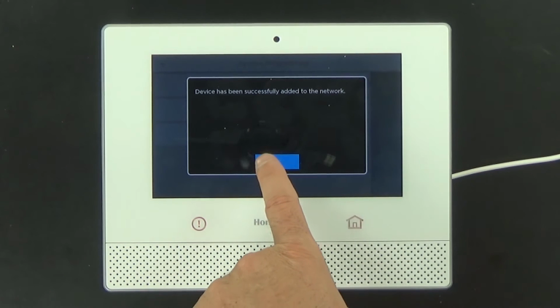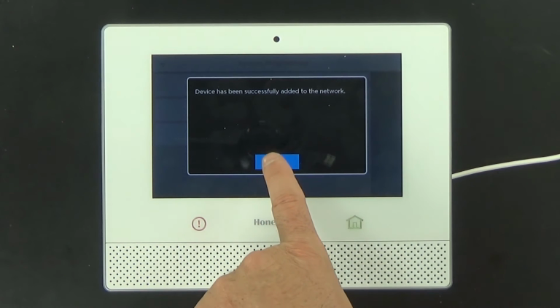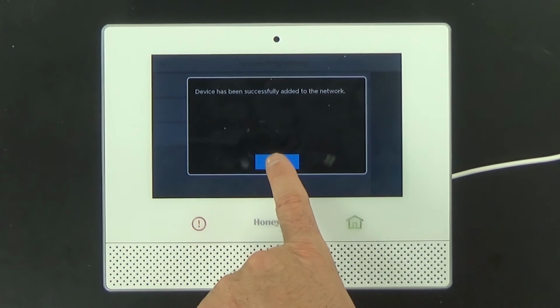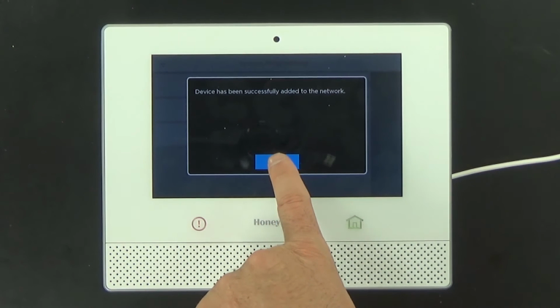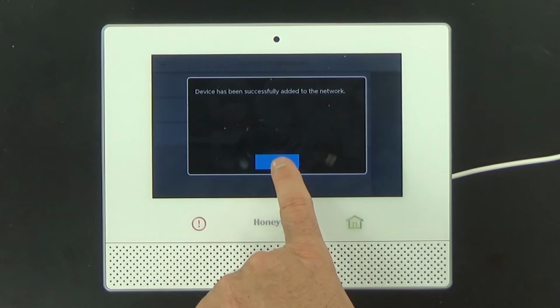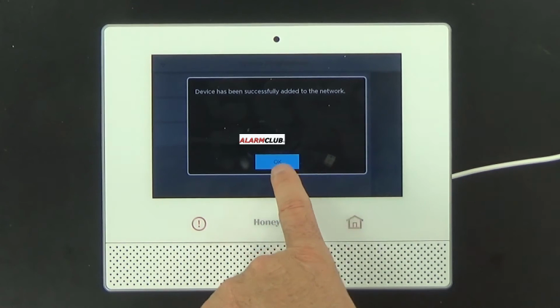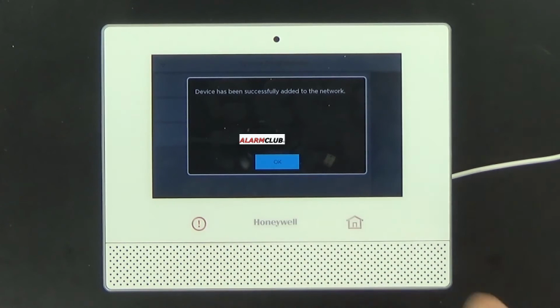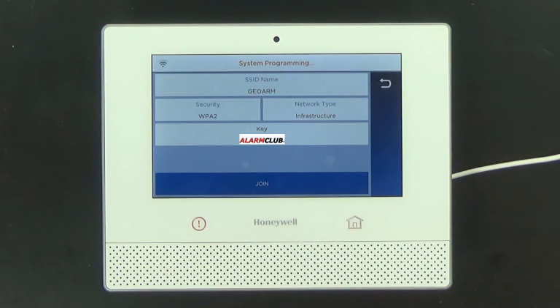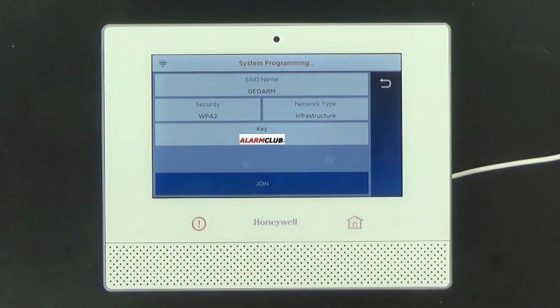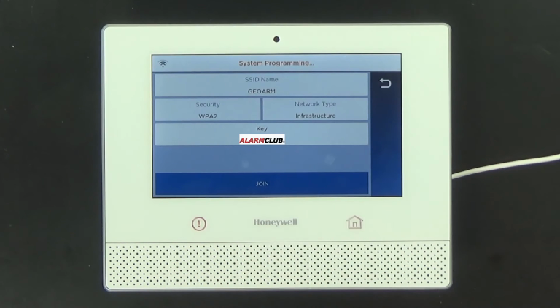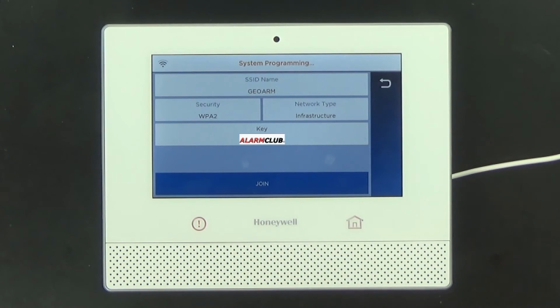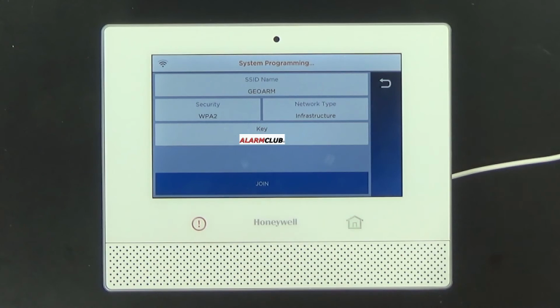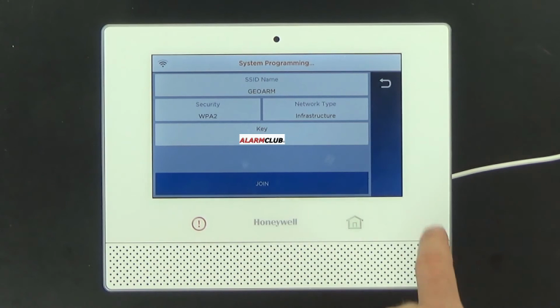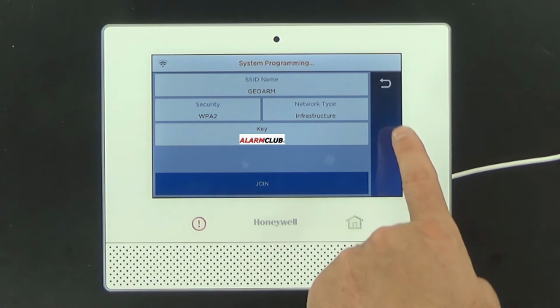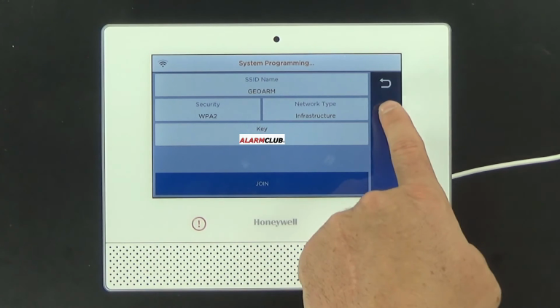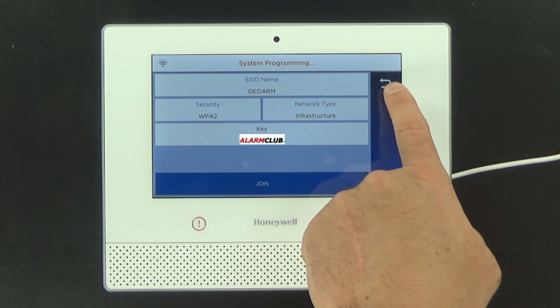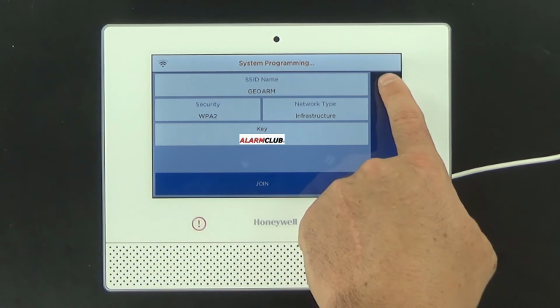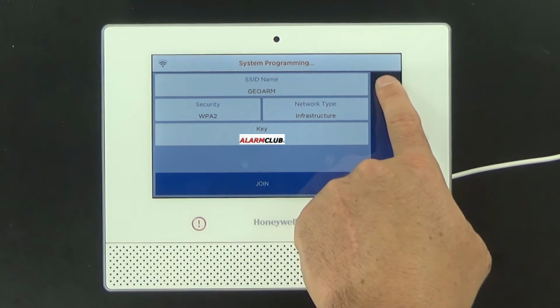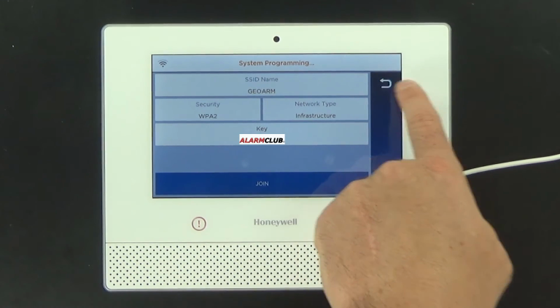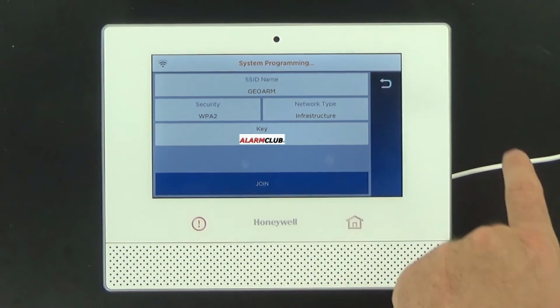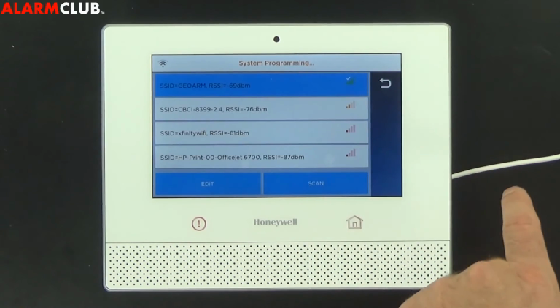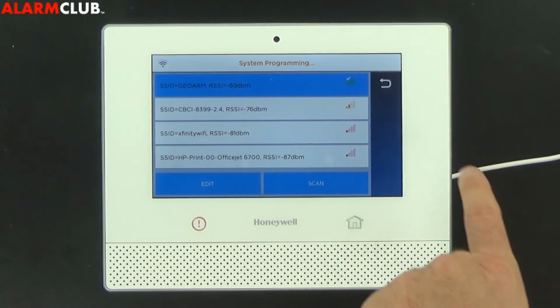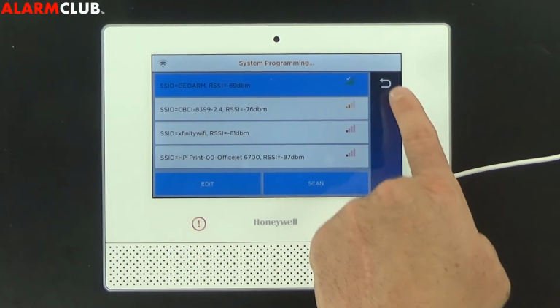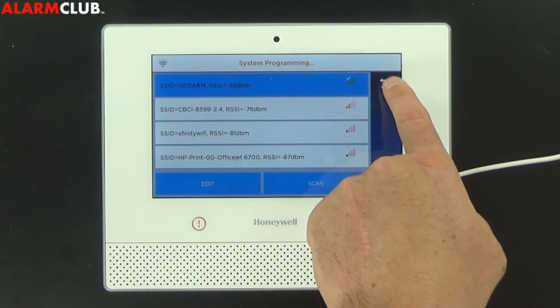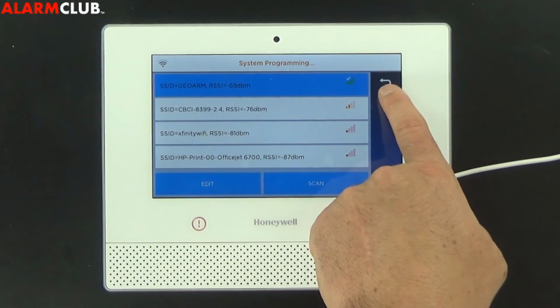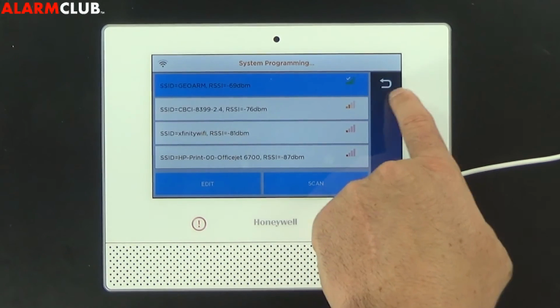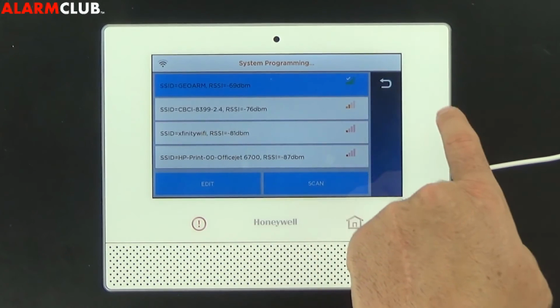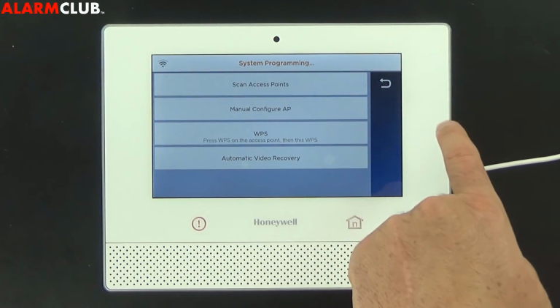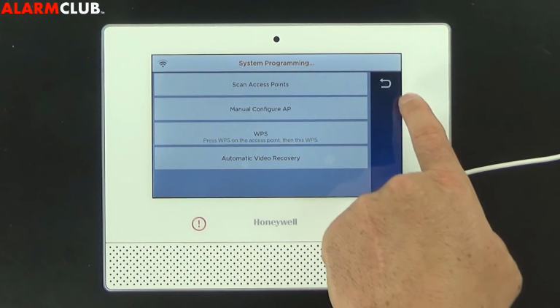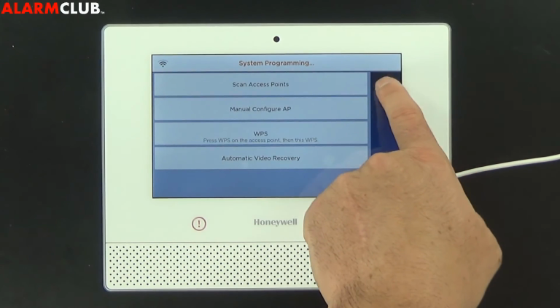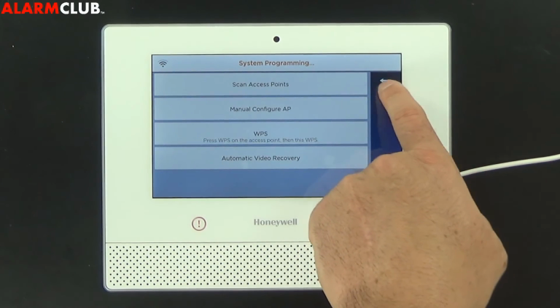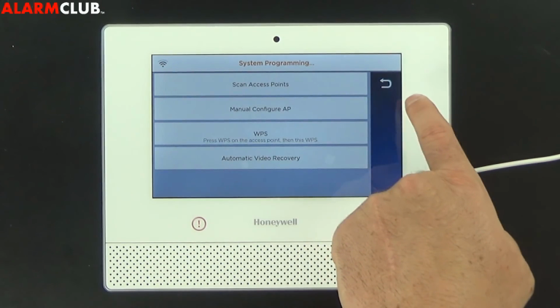As you can see the device has successfully been added to the network. You can select OK, select back, and you can back out all the way to the home screen.